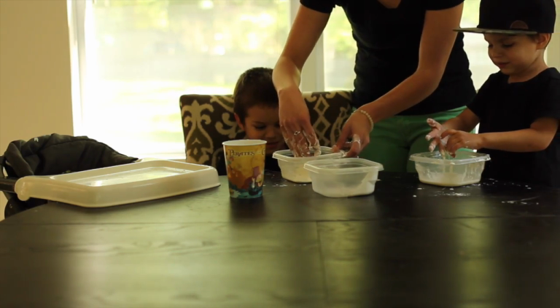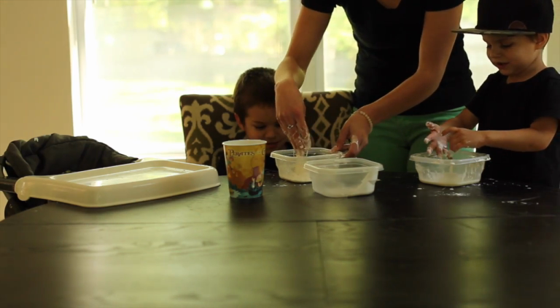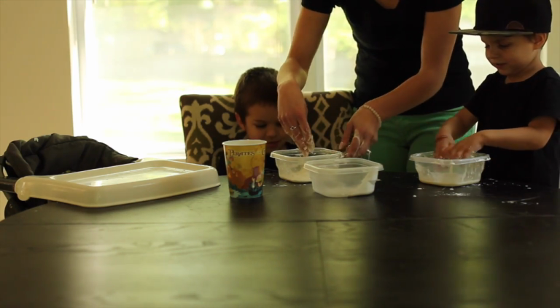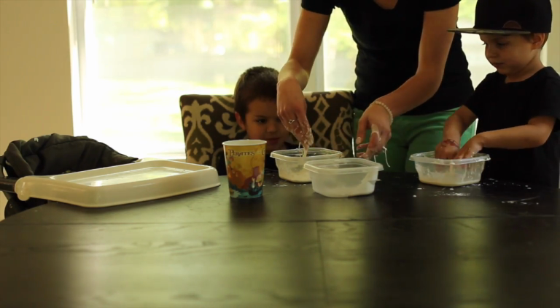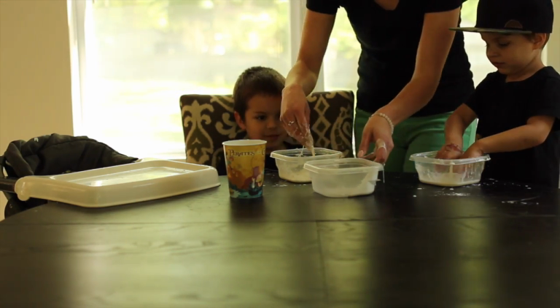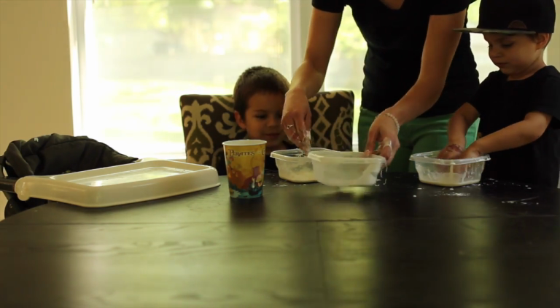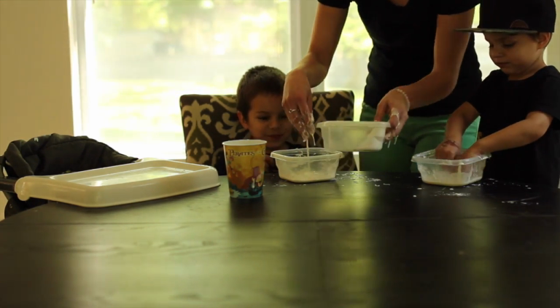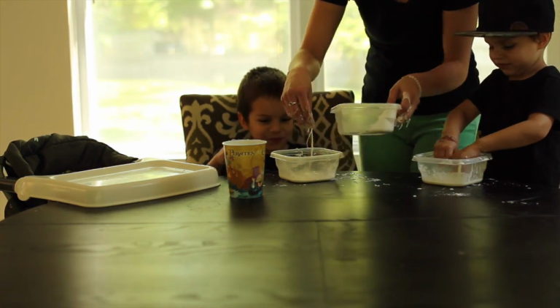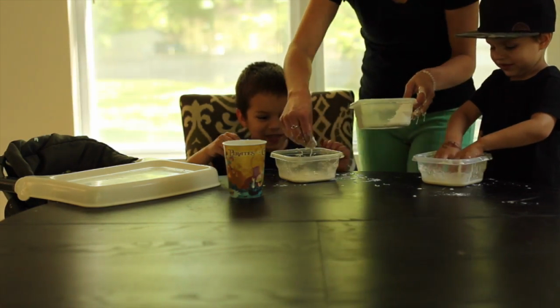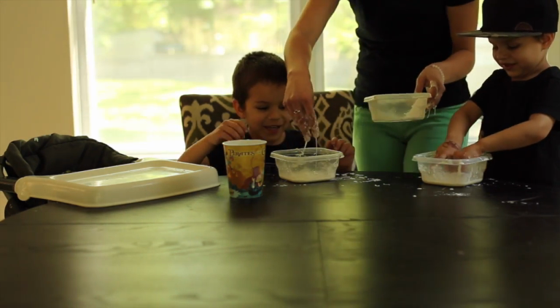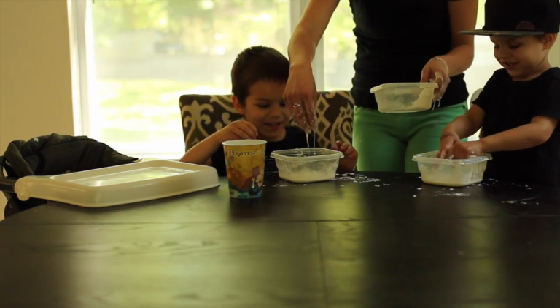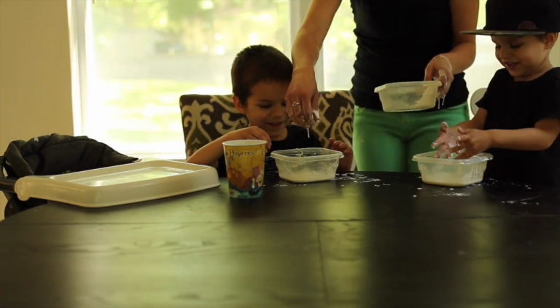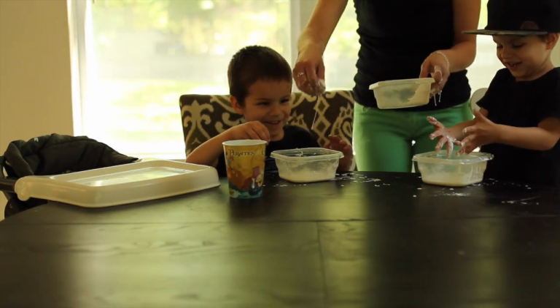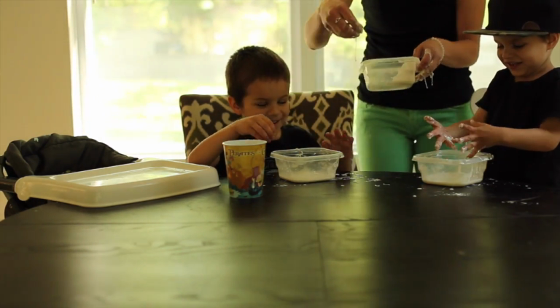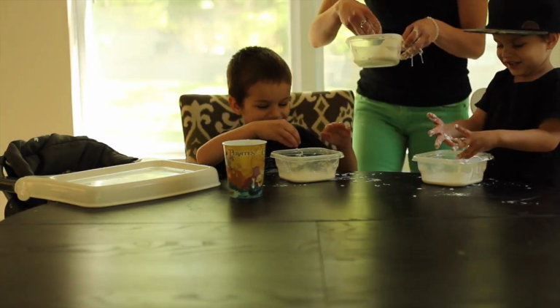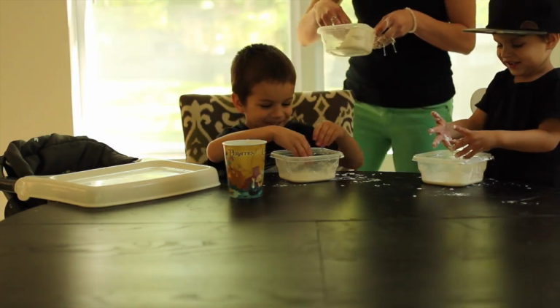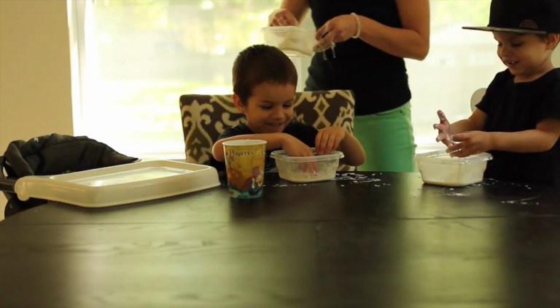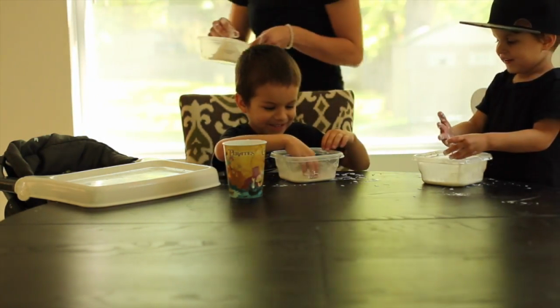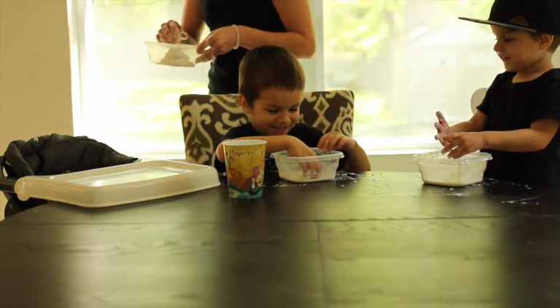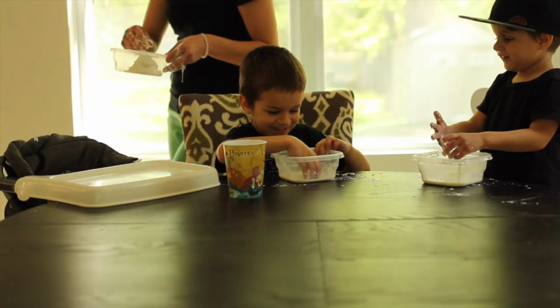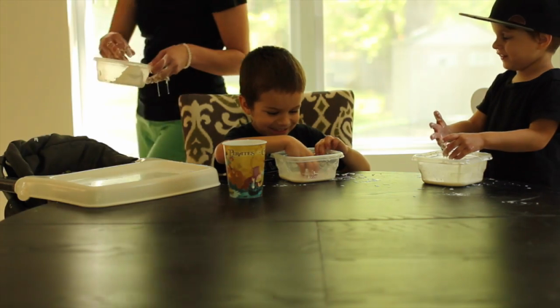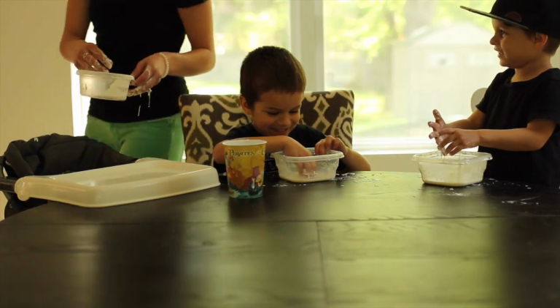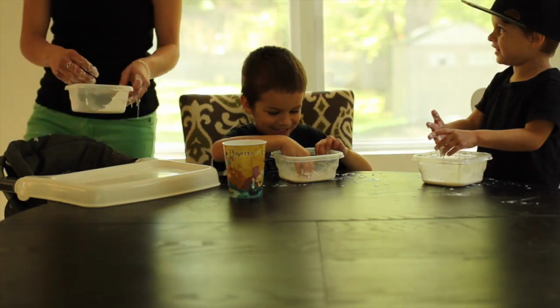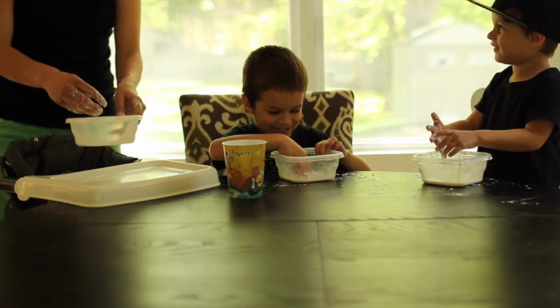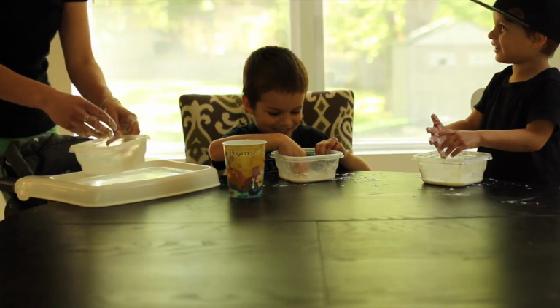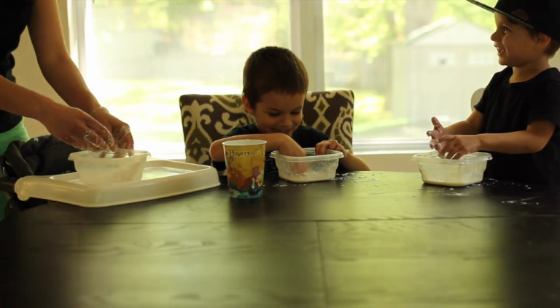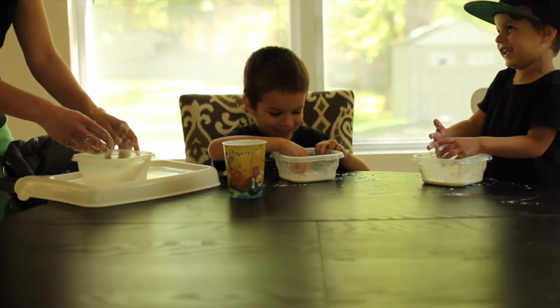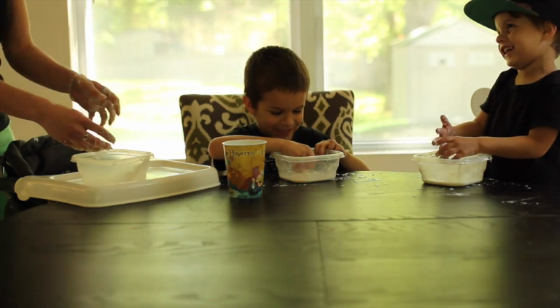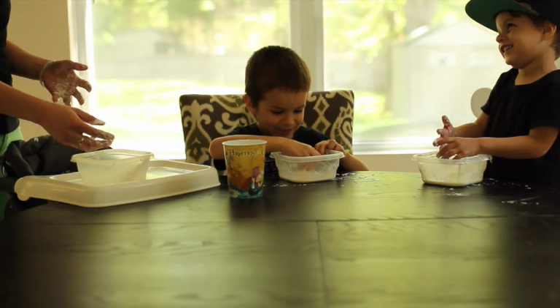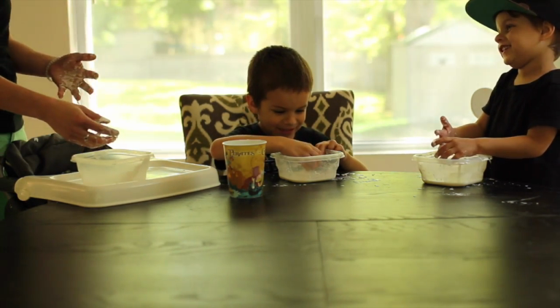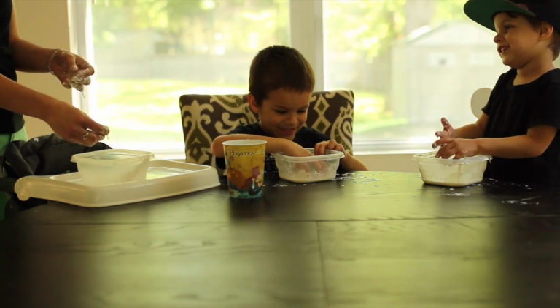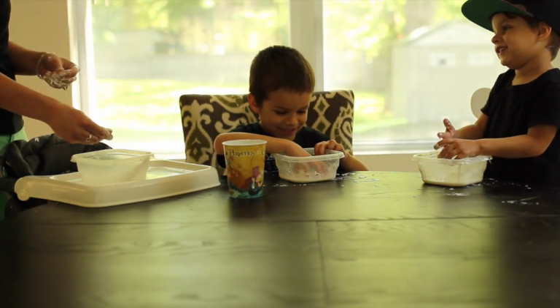Hey, Jackson. Go ahead. Pick some up. We need to wash our hands. We will afterwards.